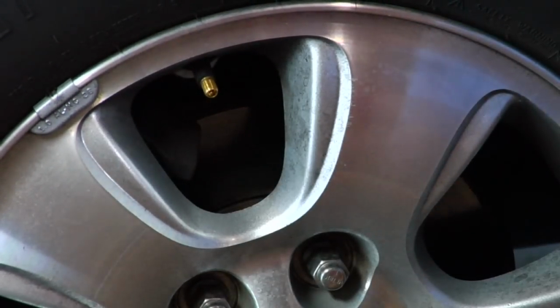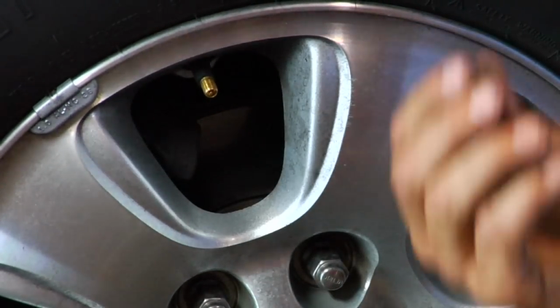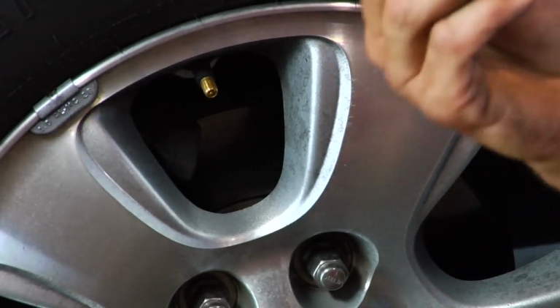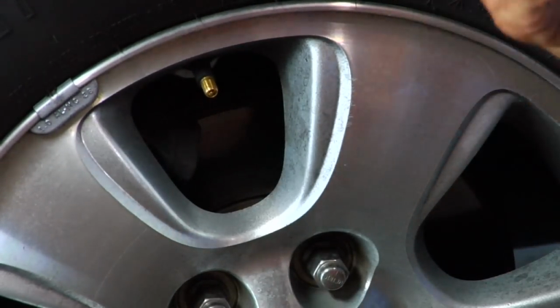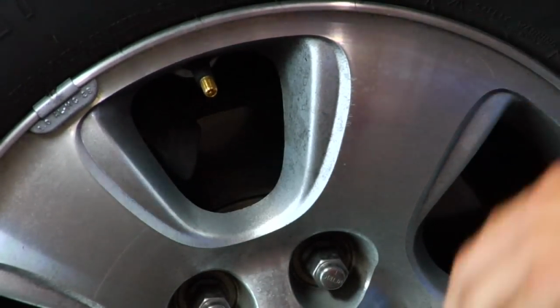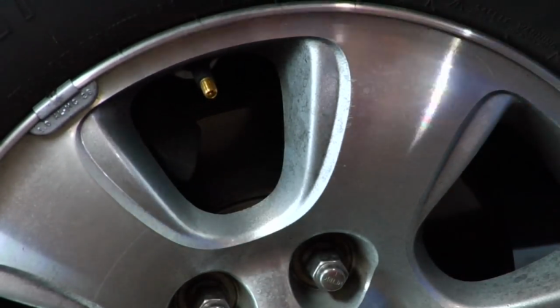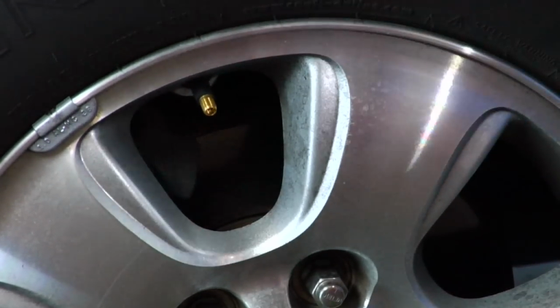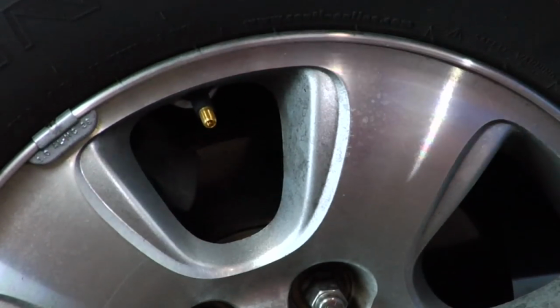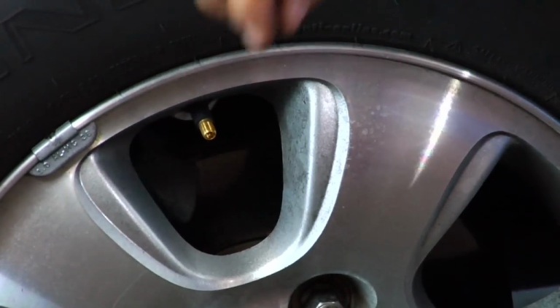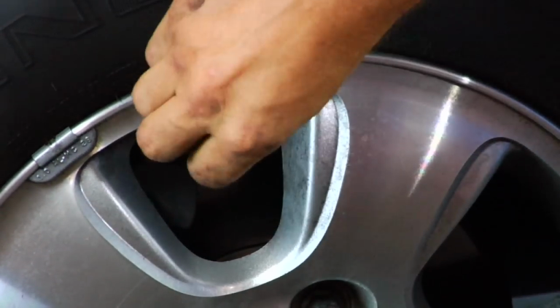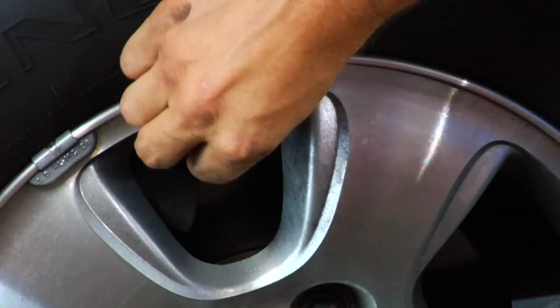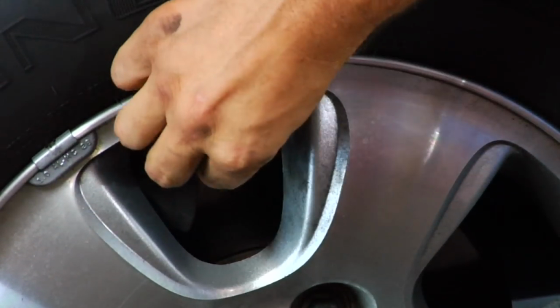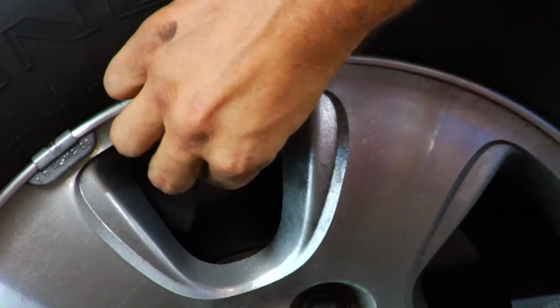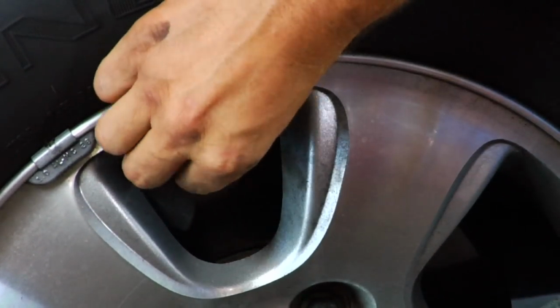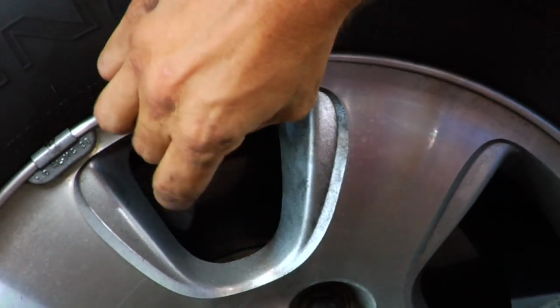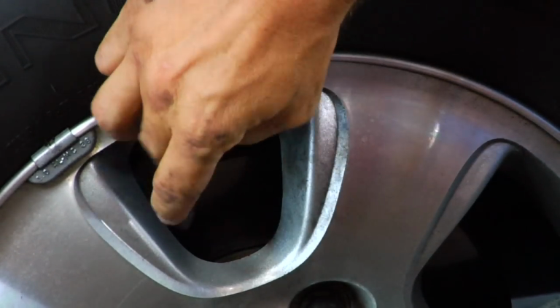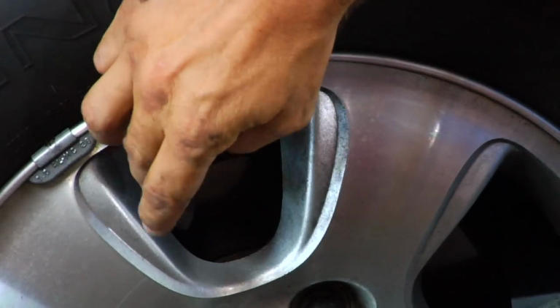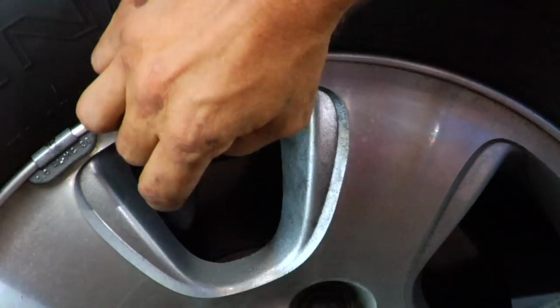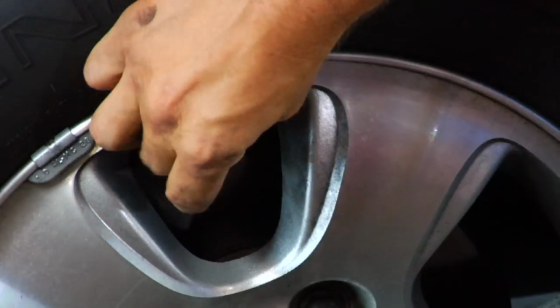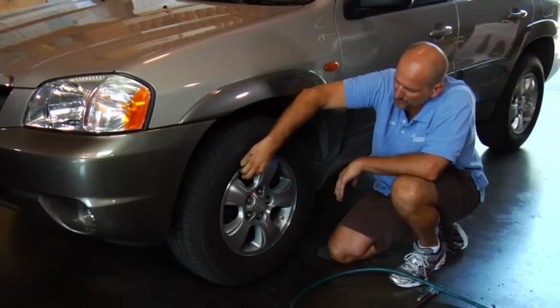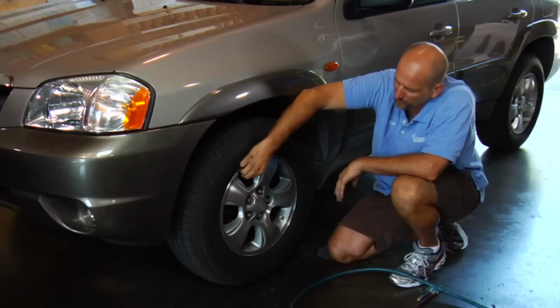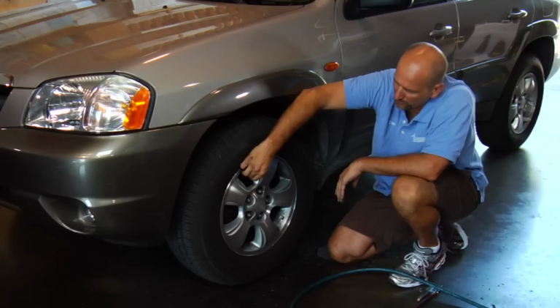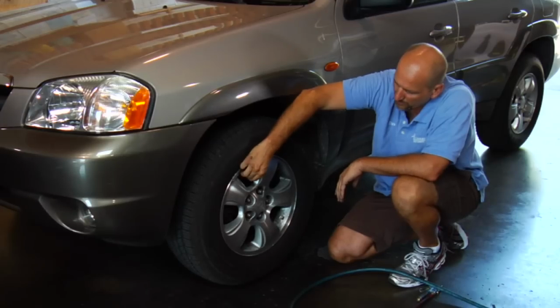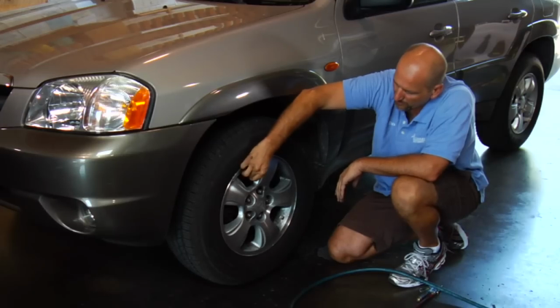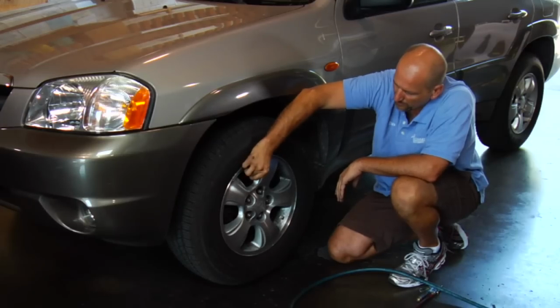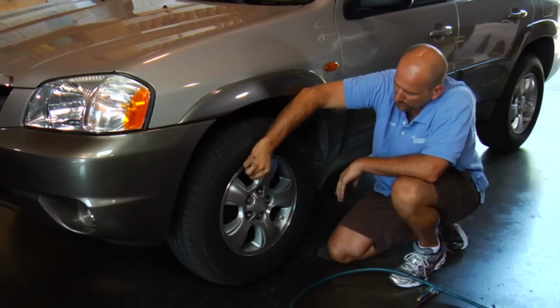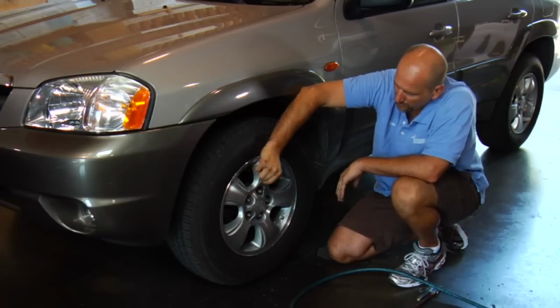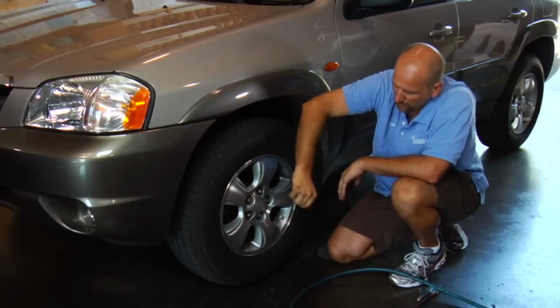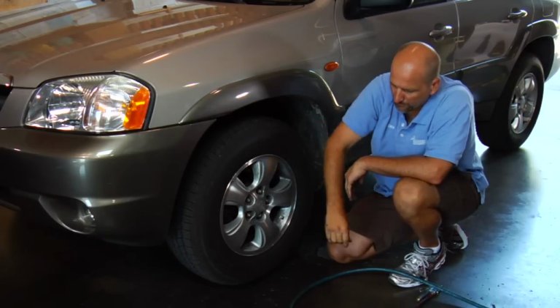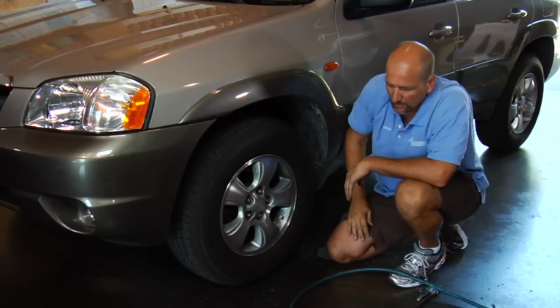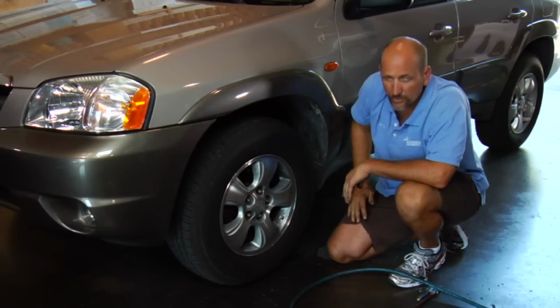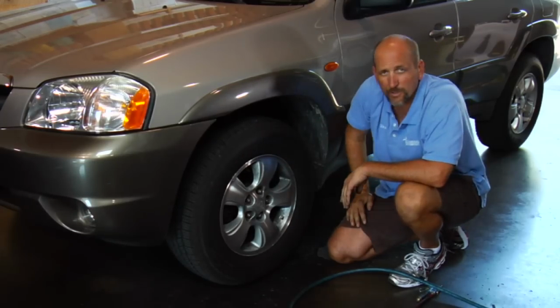Be sure to replace the valve stem cap — that'll help you avoid some slow leaks — and you're done.